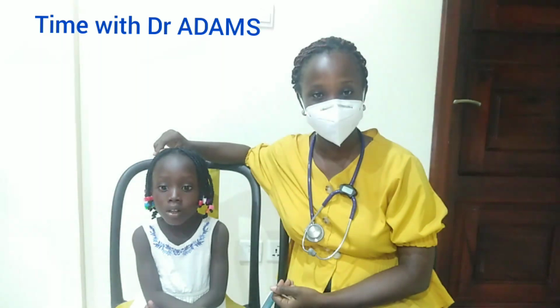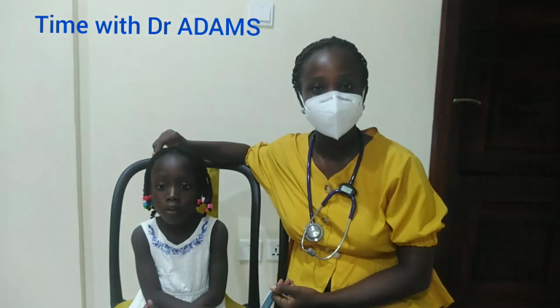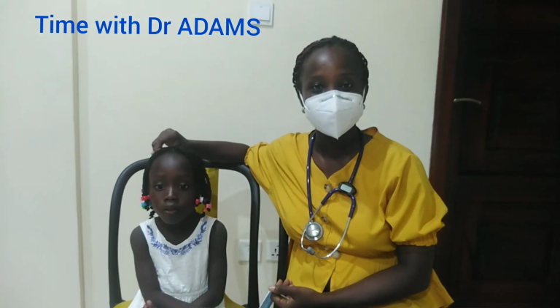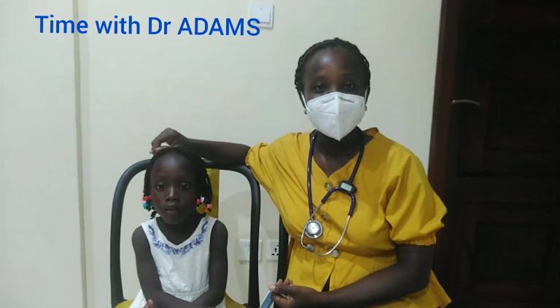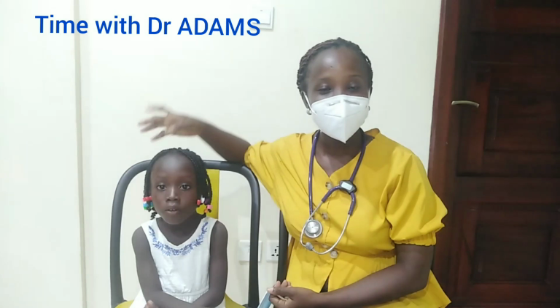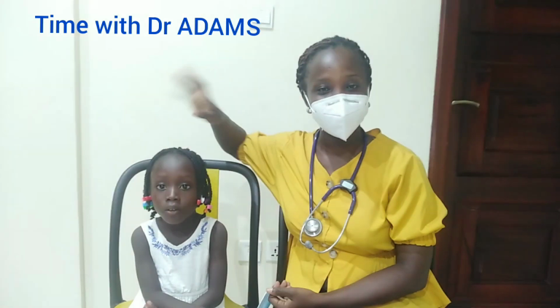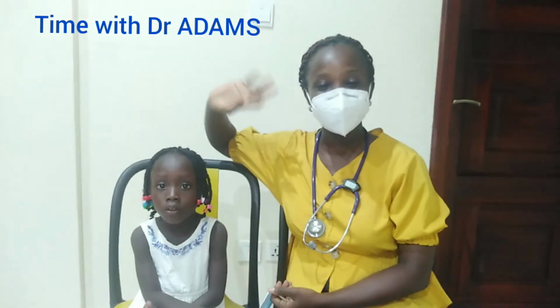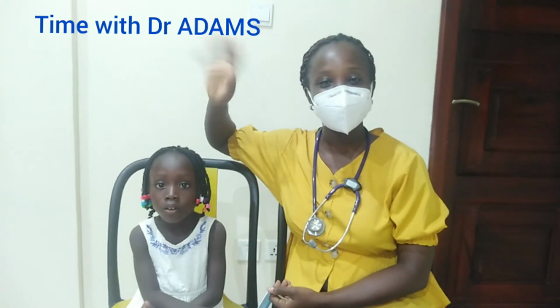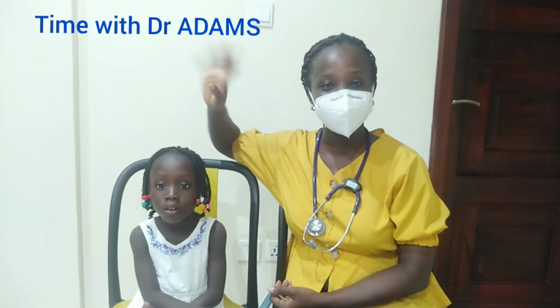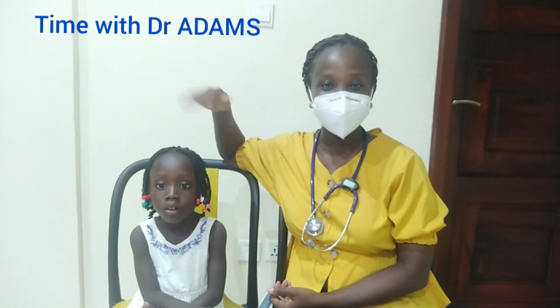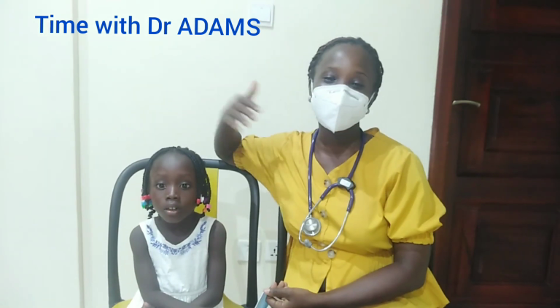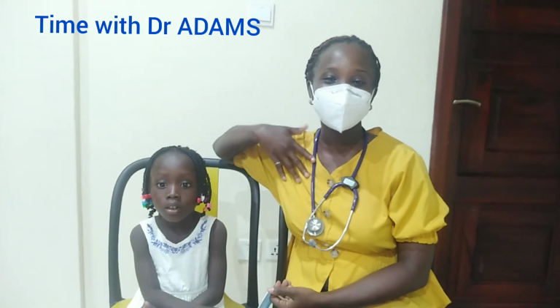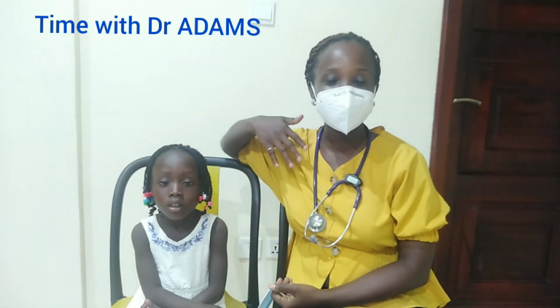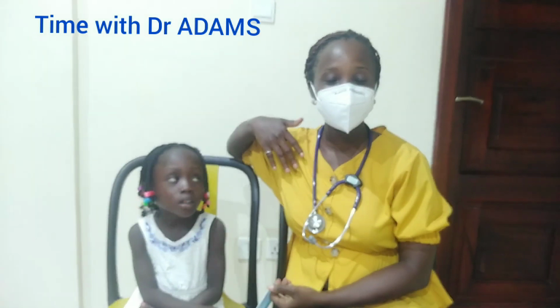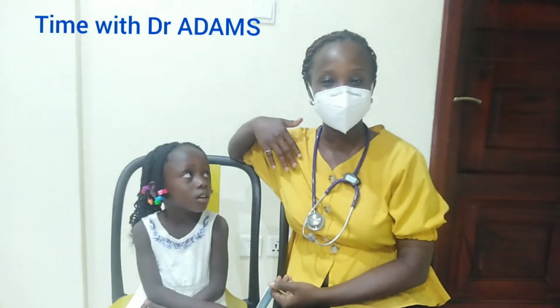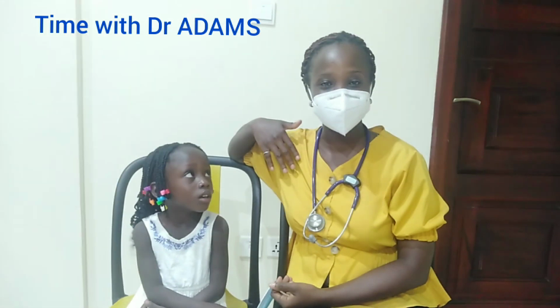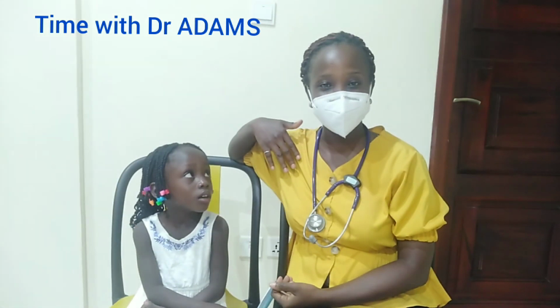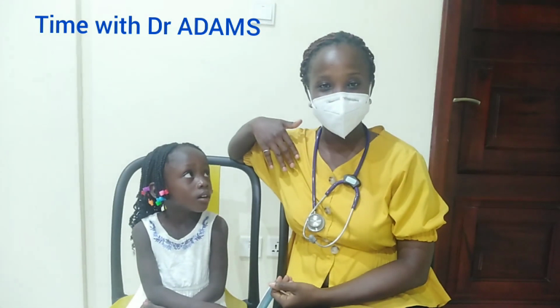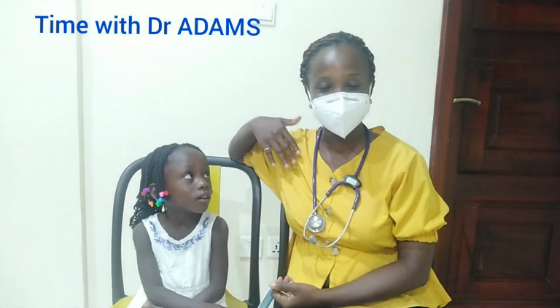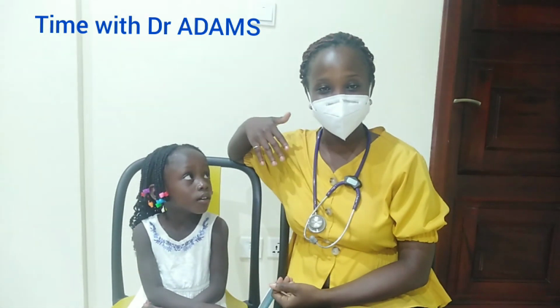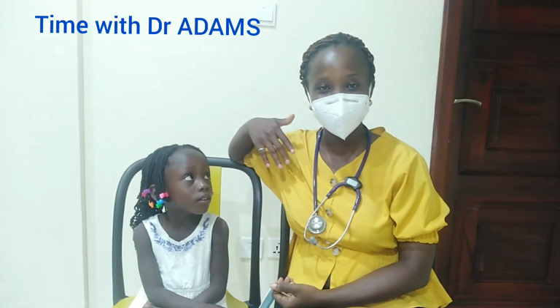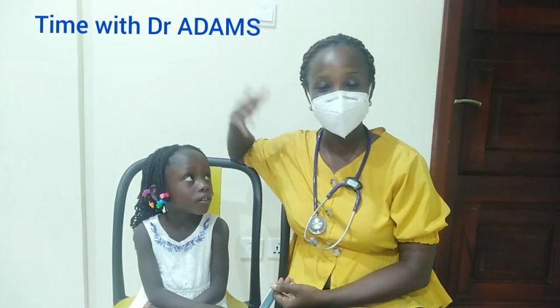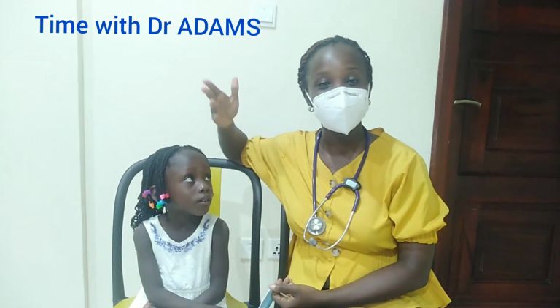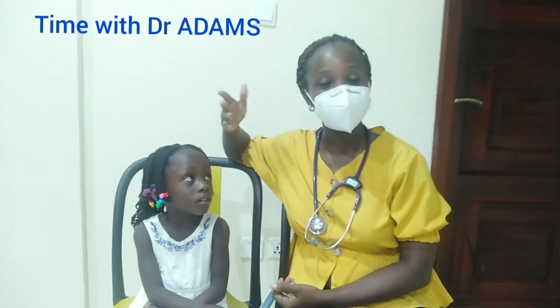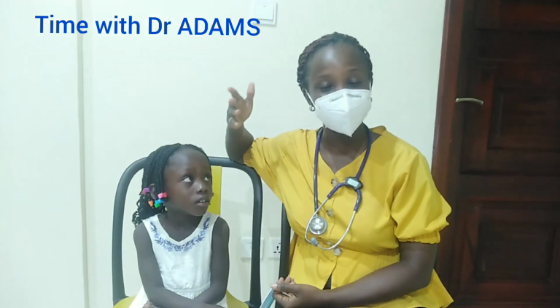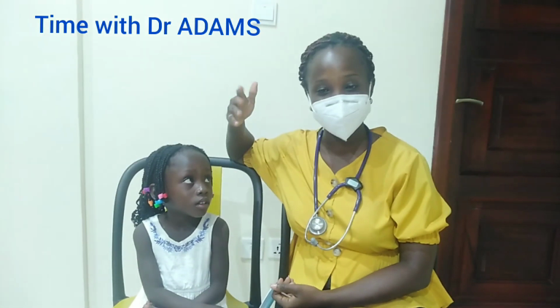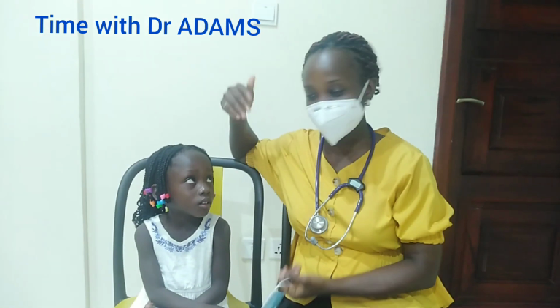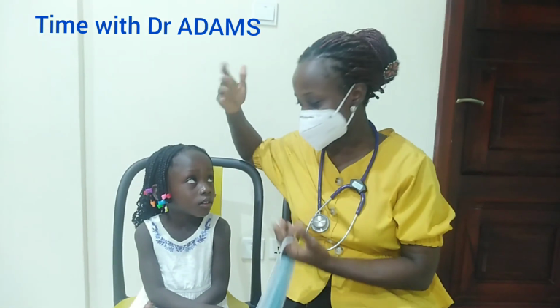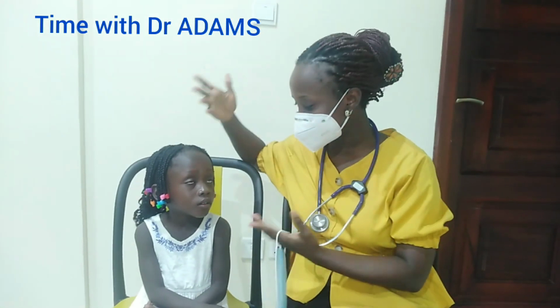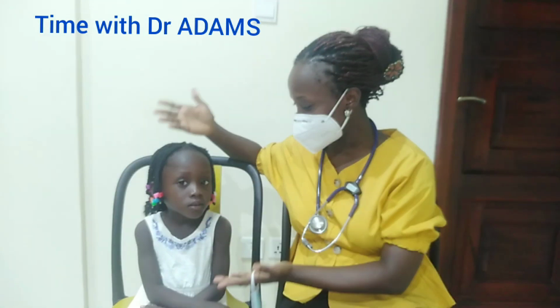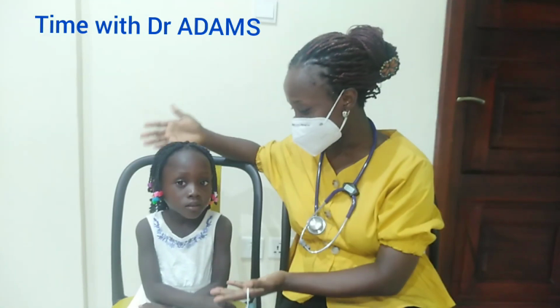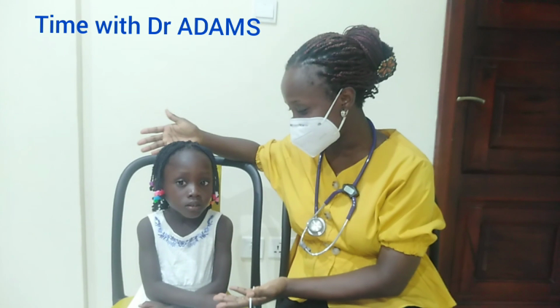Hi, good evening. My name is Dr. Saki, though you can call me Dr. Adams. This is my model.